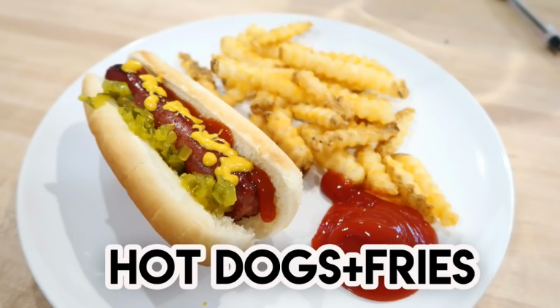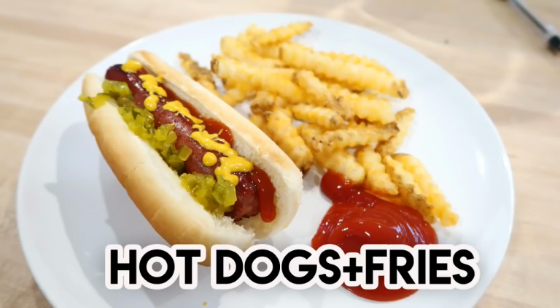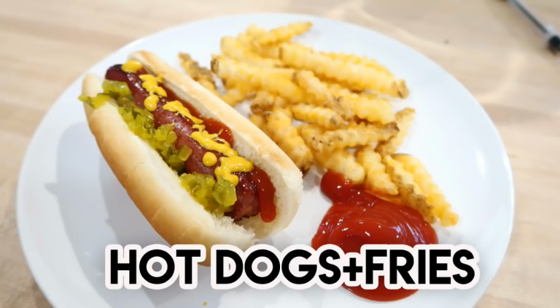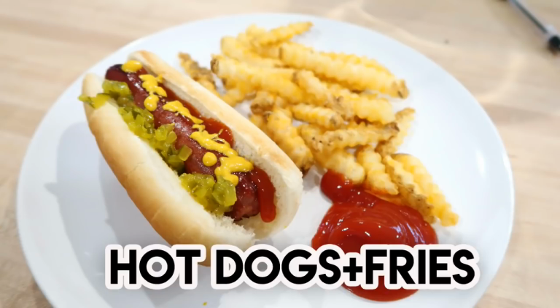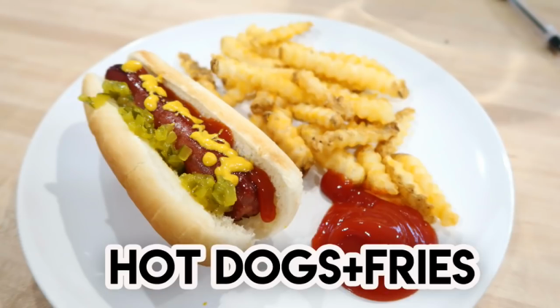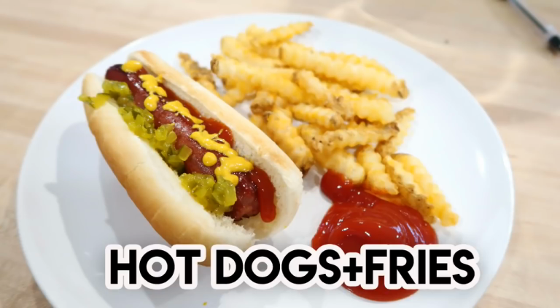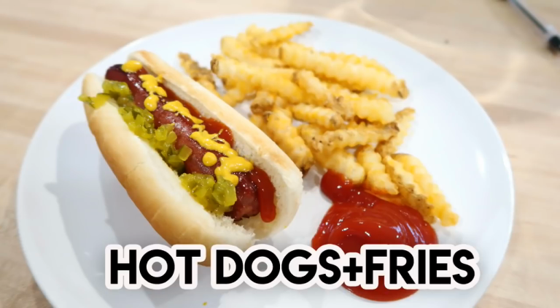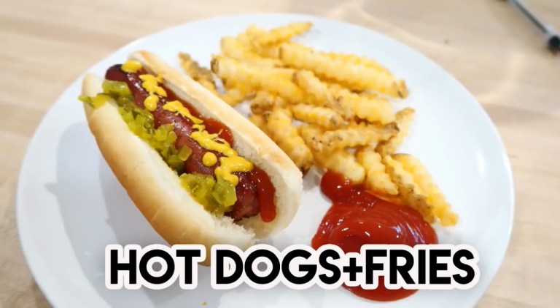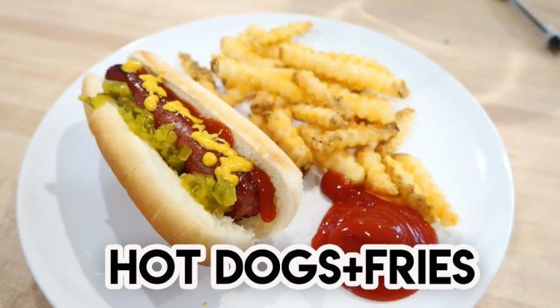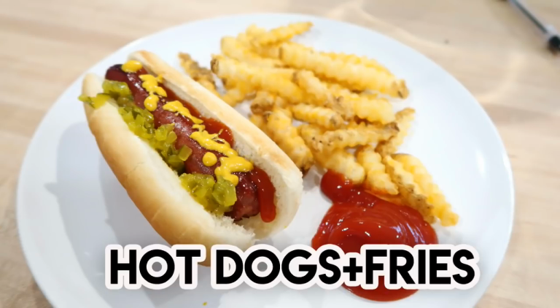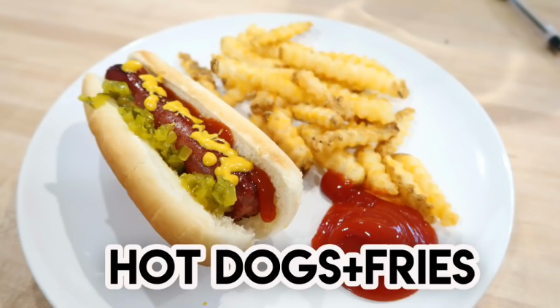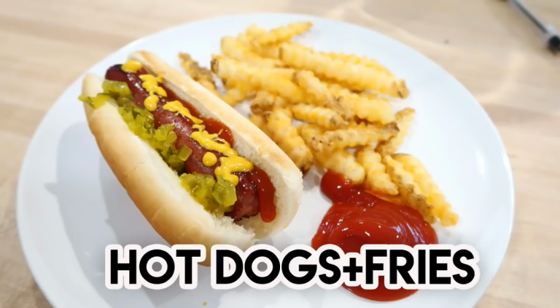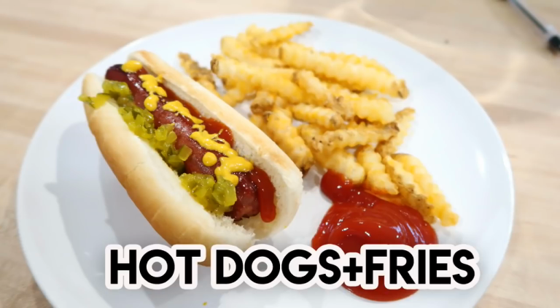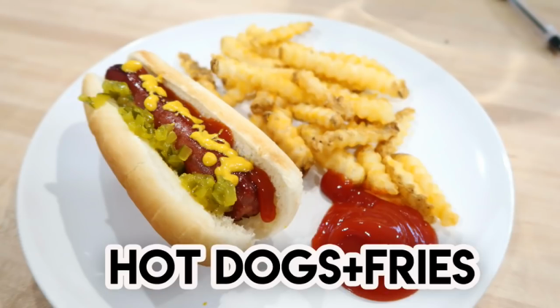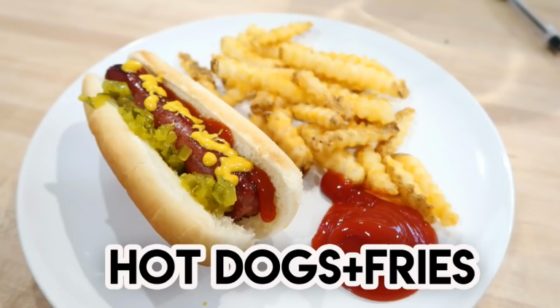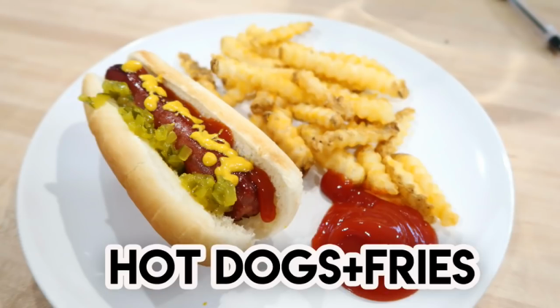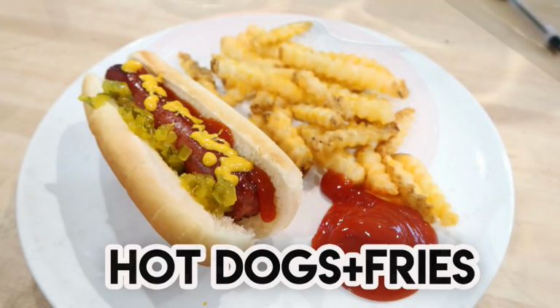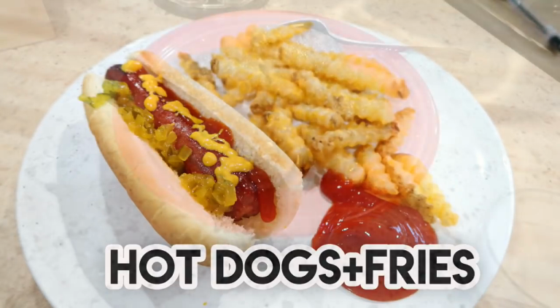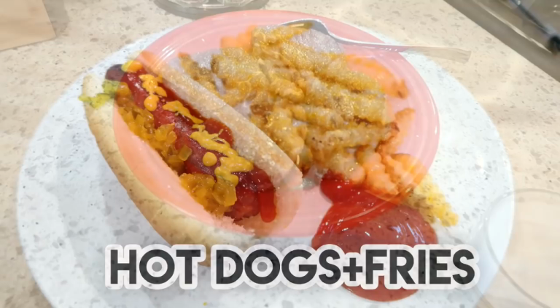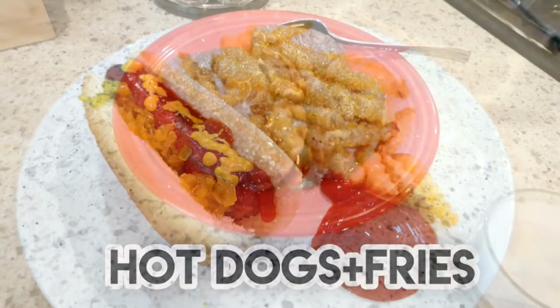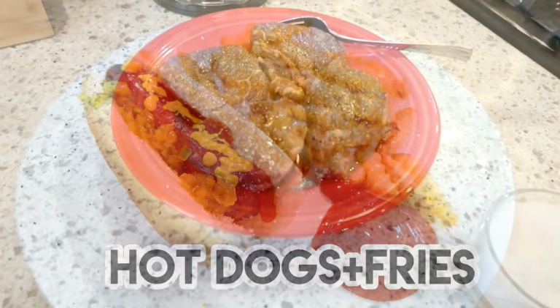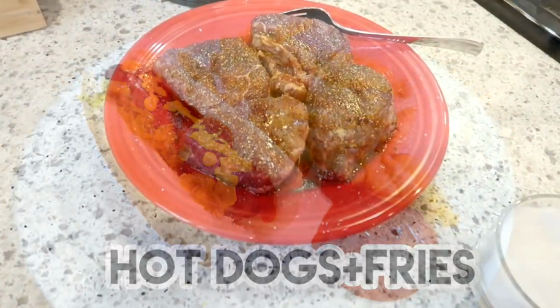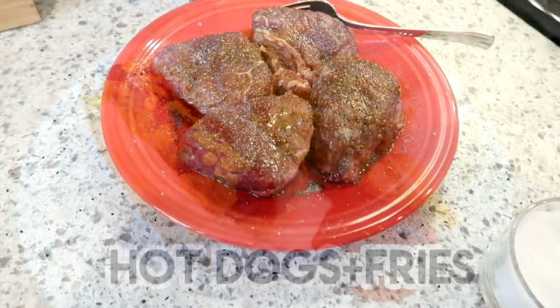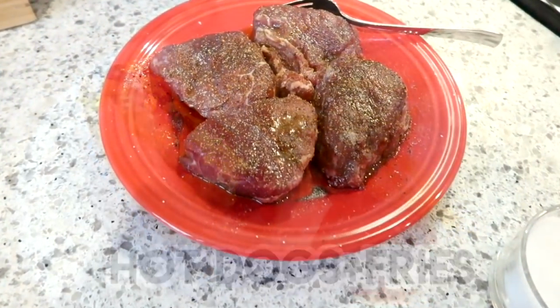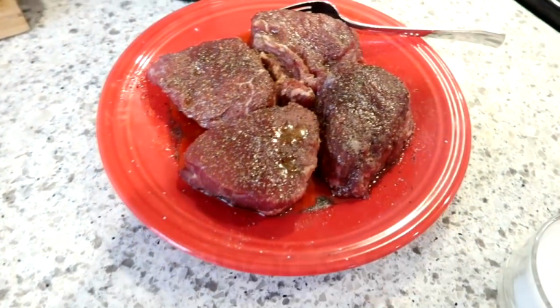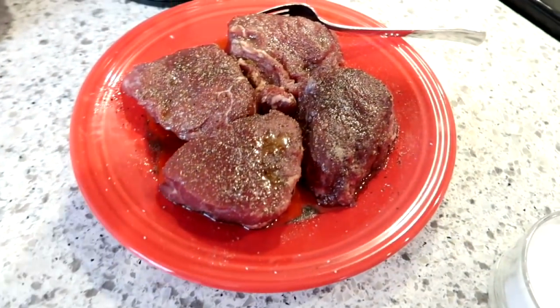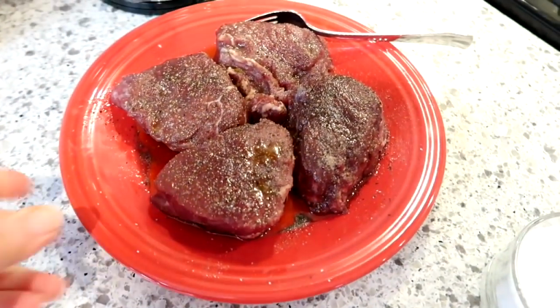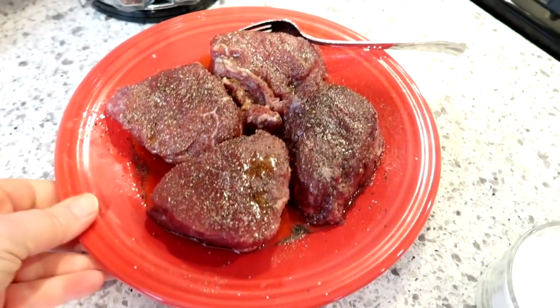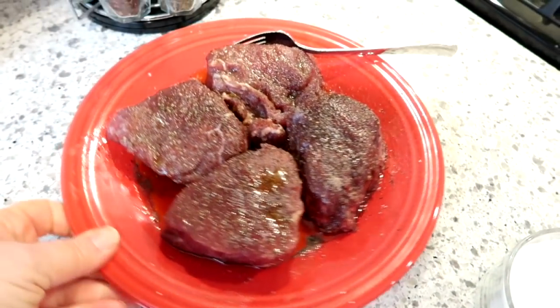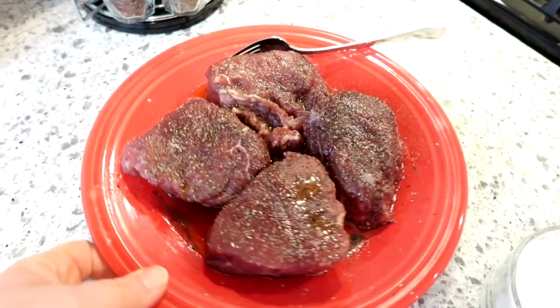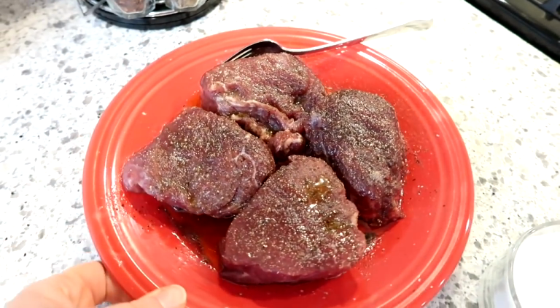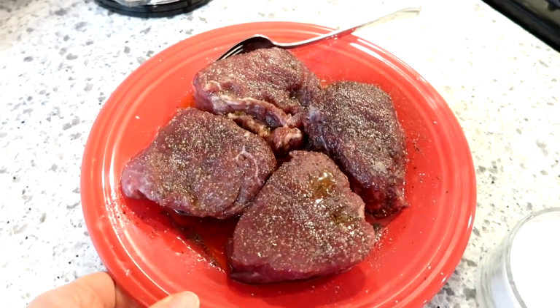I'm also going to be sharing a recipe for quick air fryer barbecue chicken with cheesy potatoes and broccoli on the side, as well as a simple dinner of hot dogs and french fries. What can beat that?